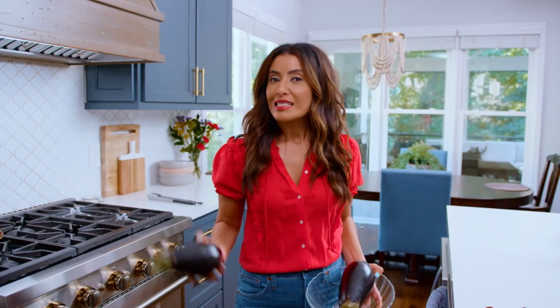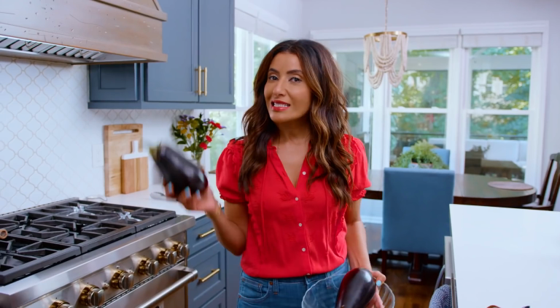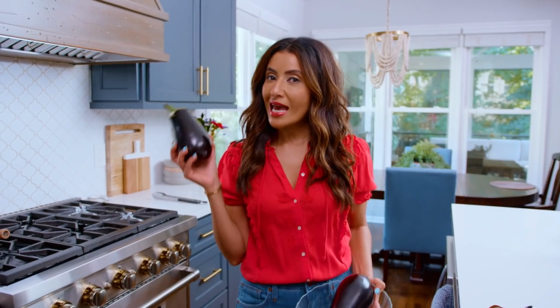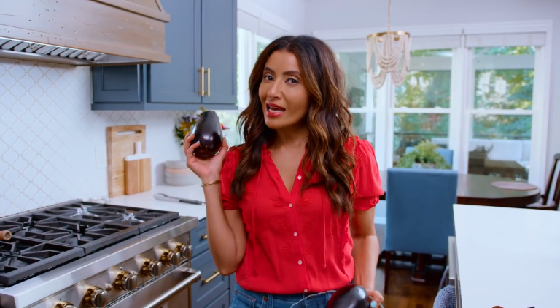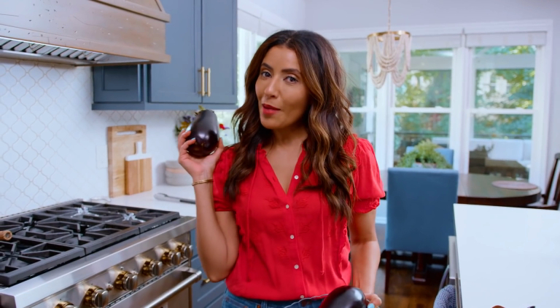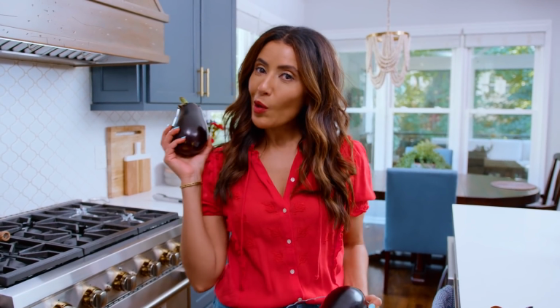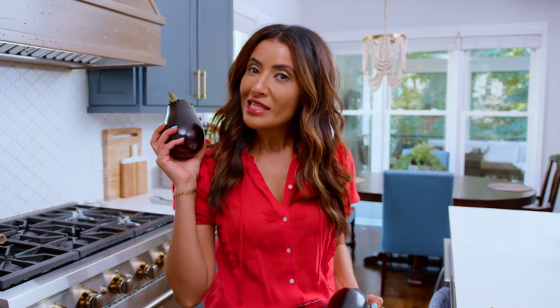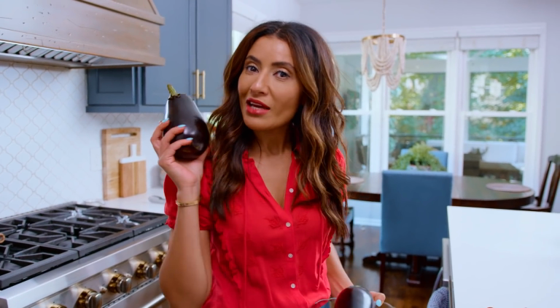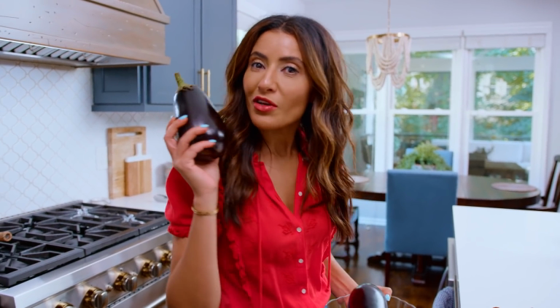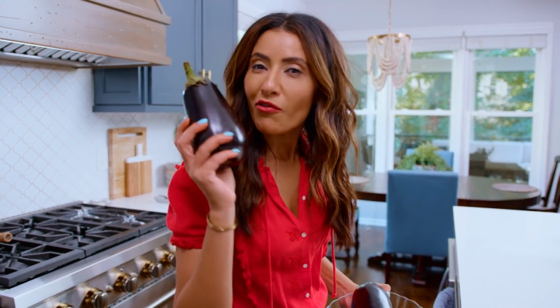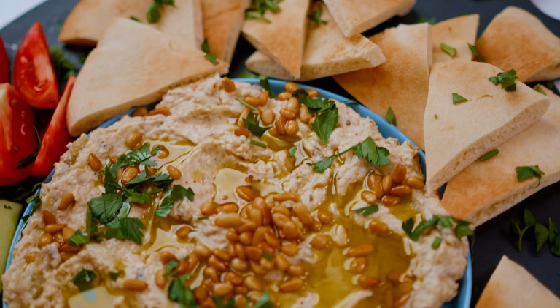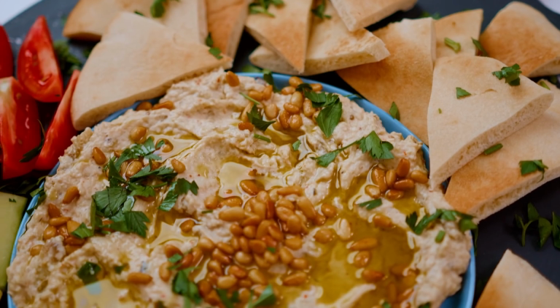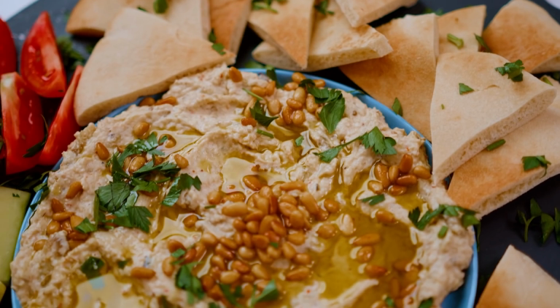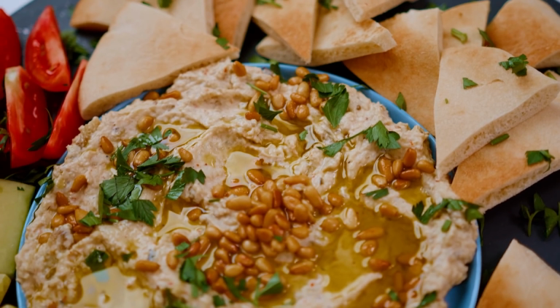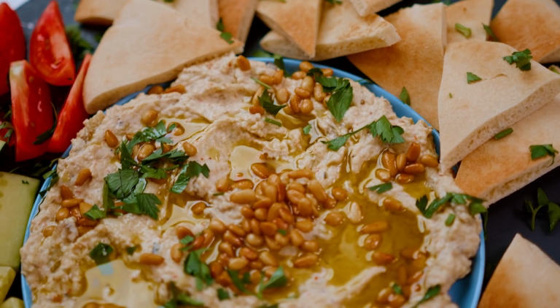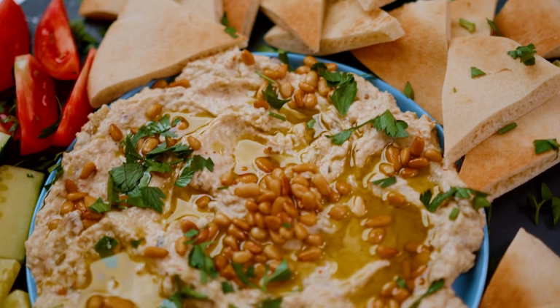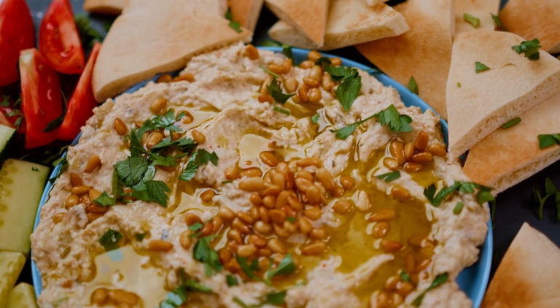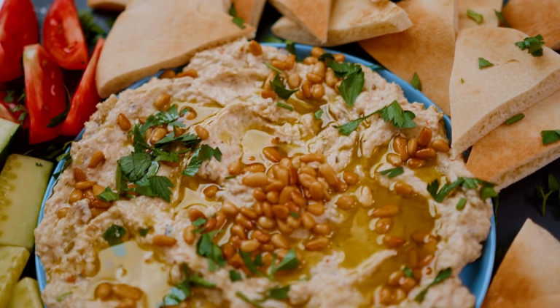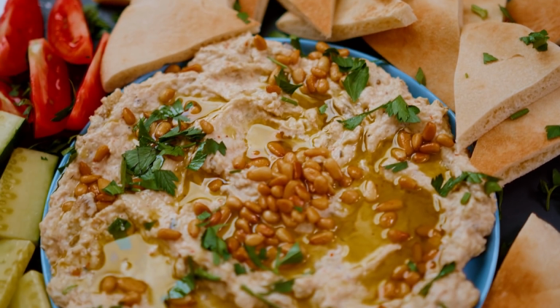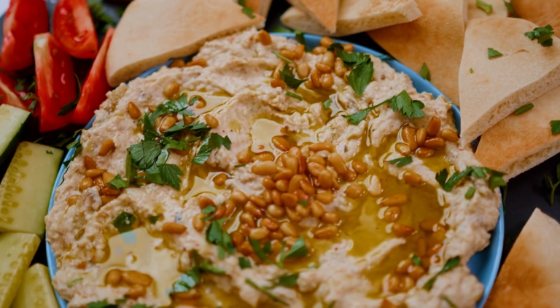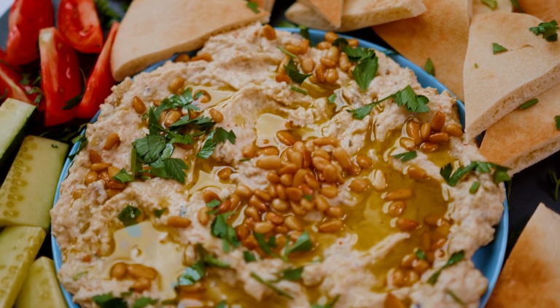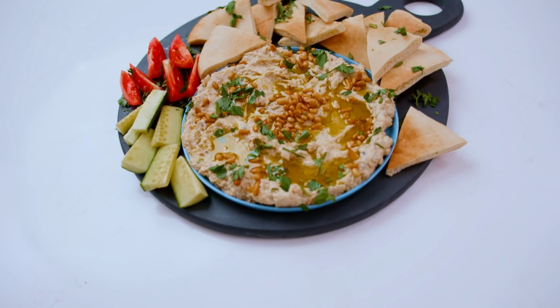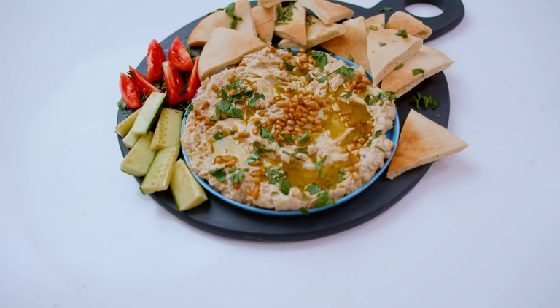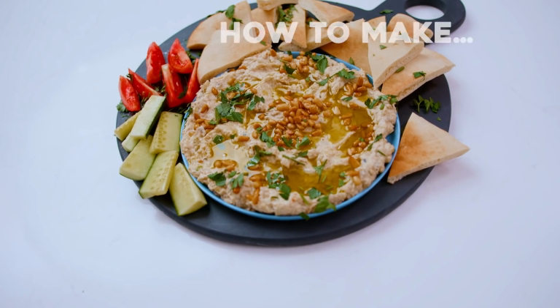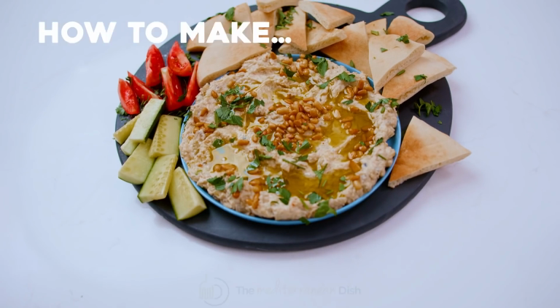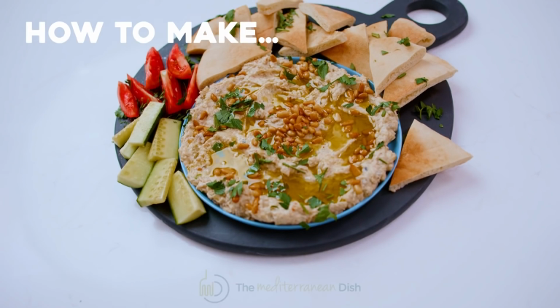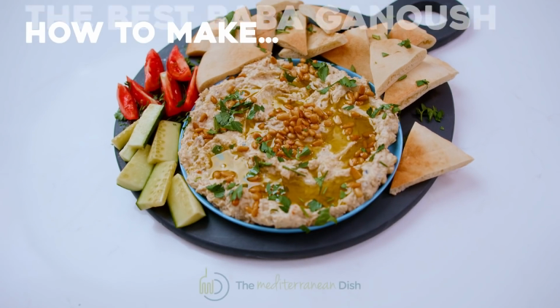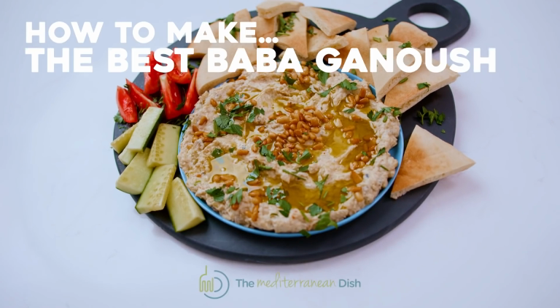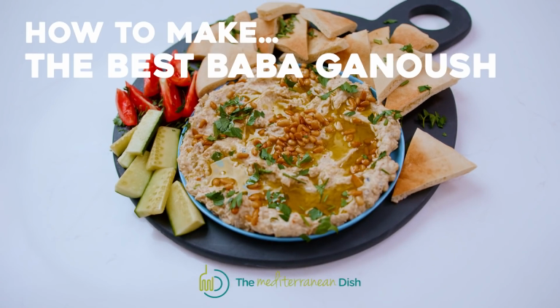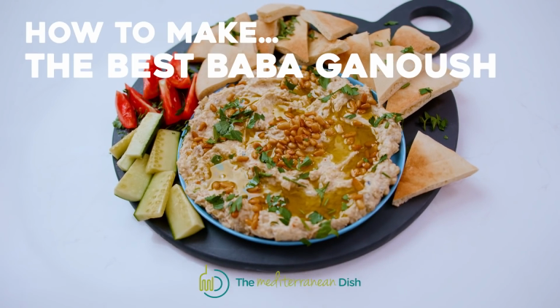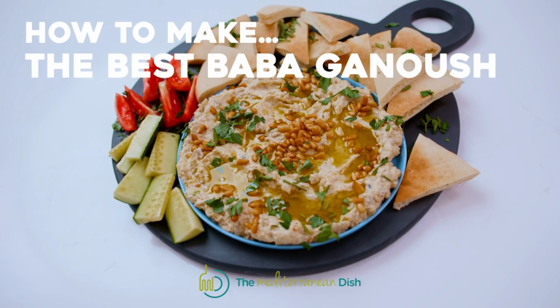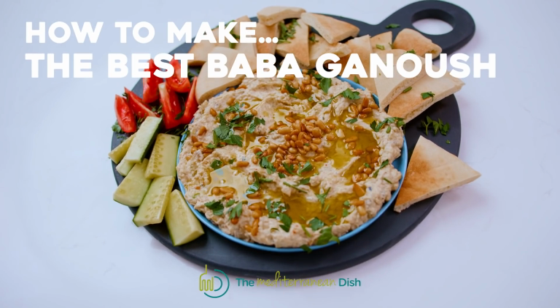Today, I'm going to give you five hot secrets for how to make the best ever Baba Ganouj.